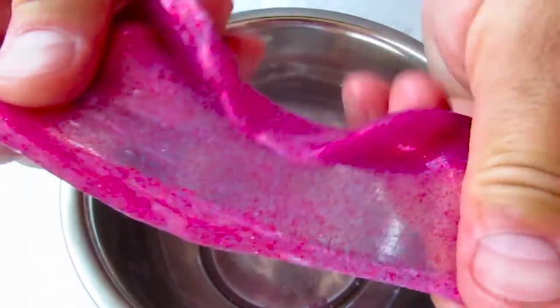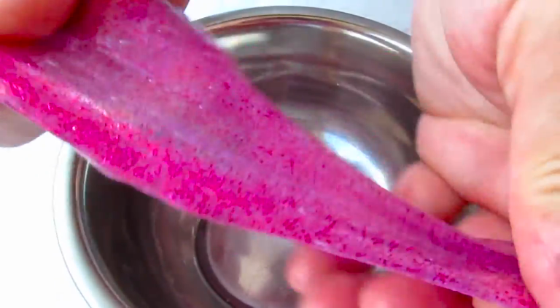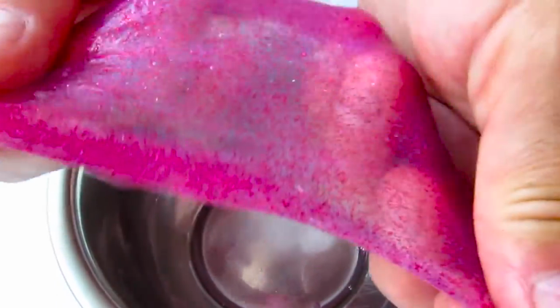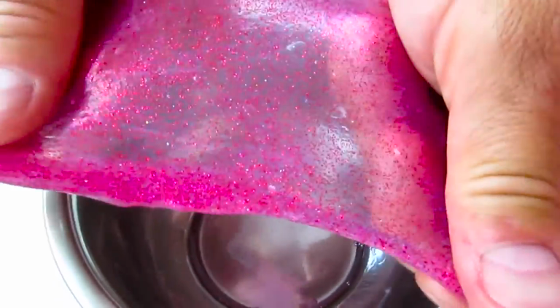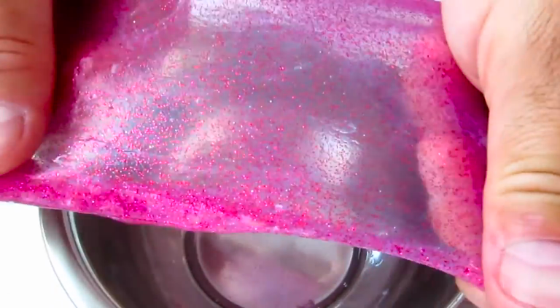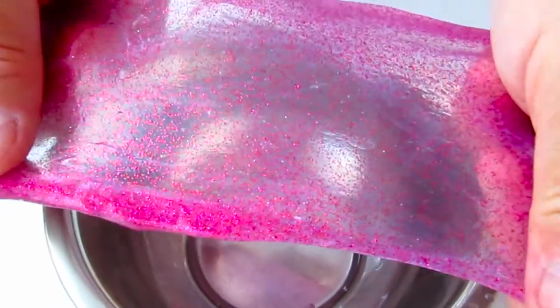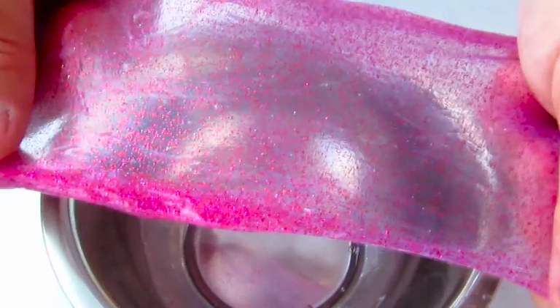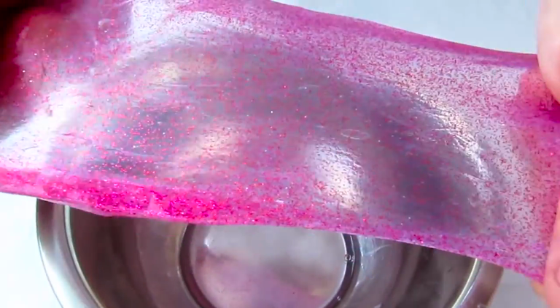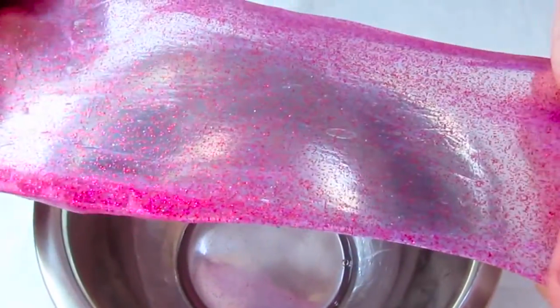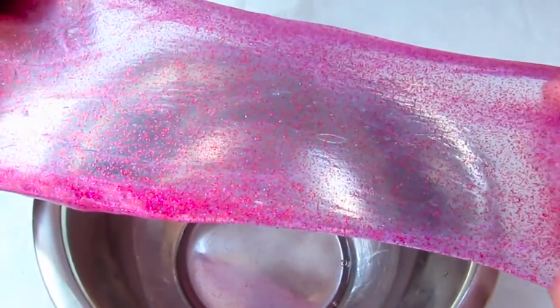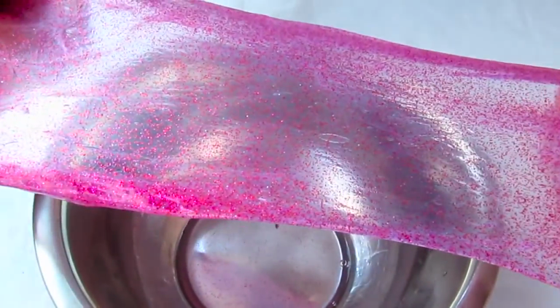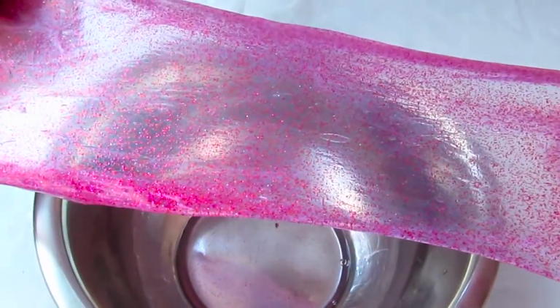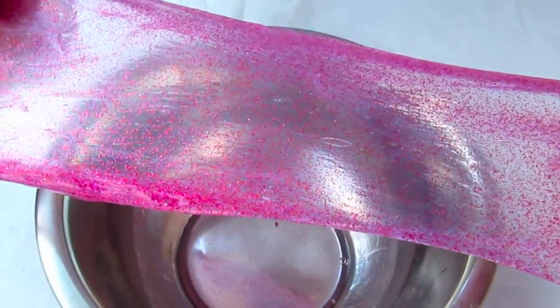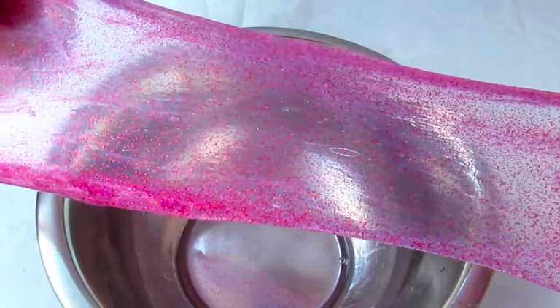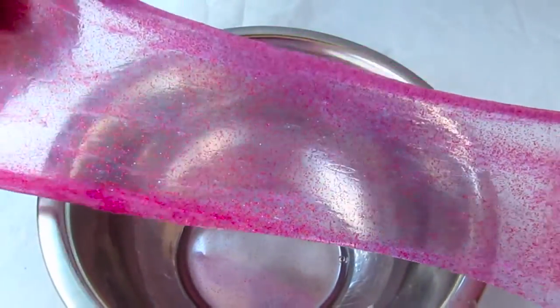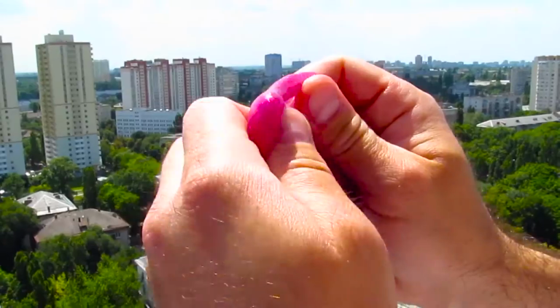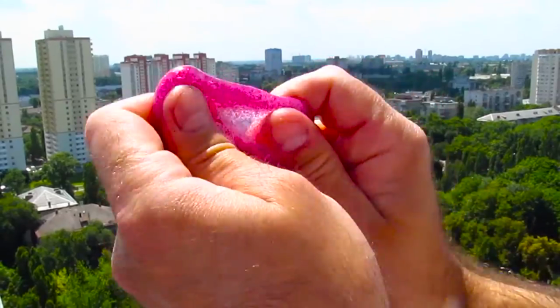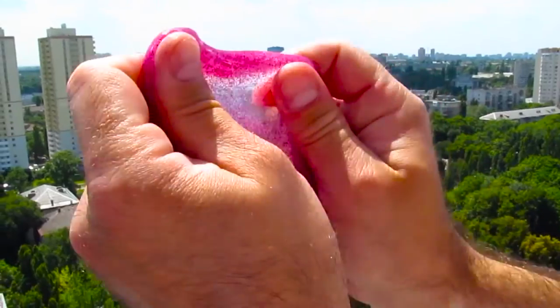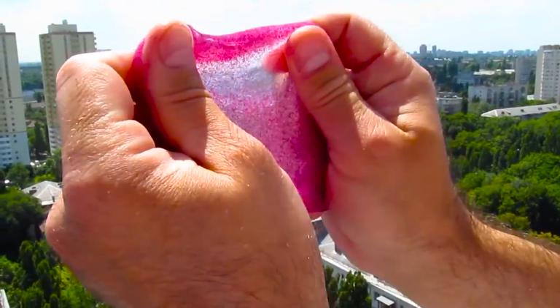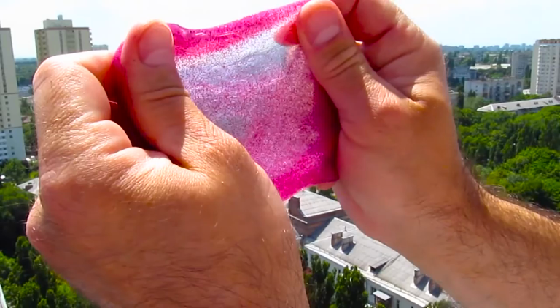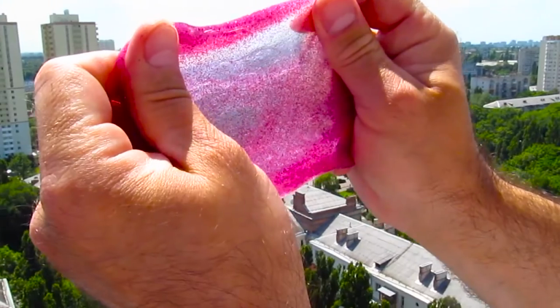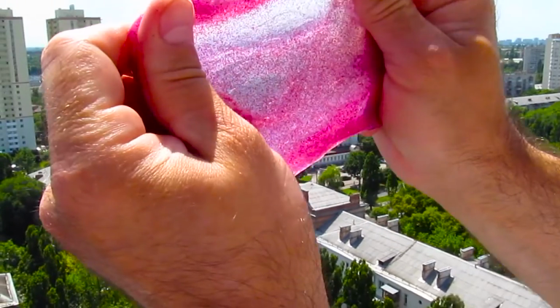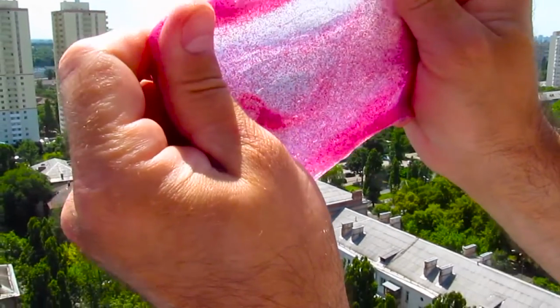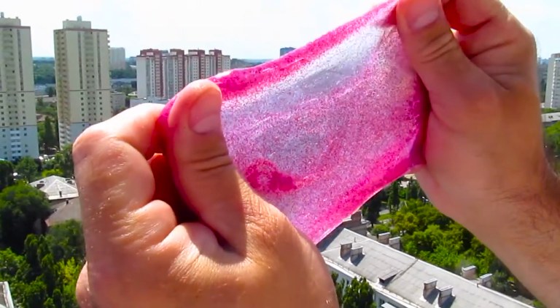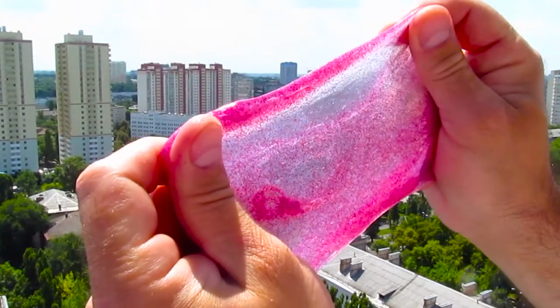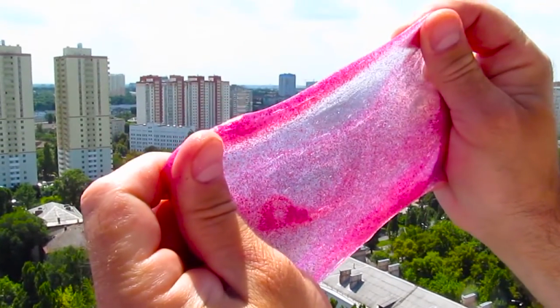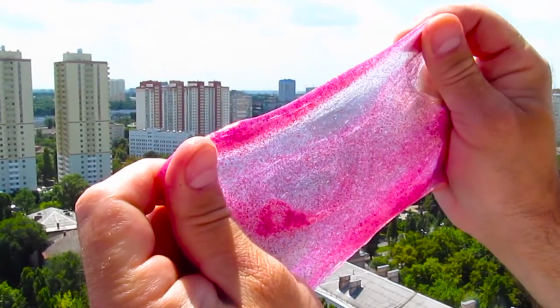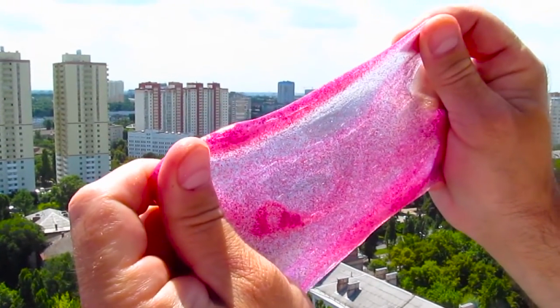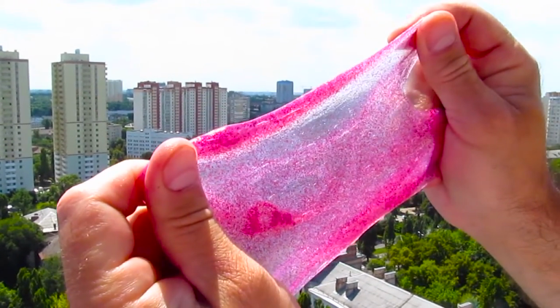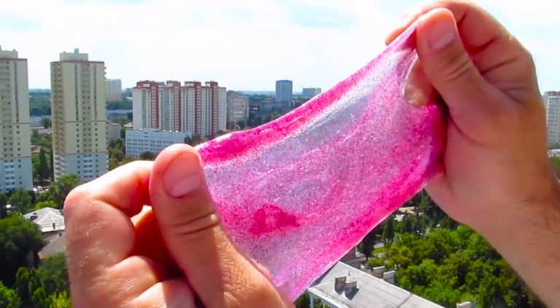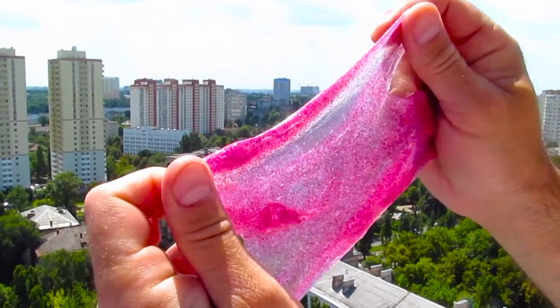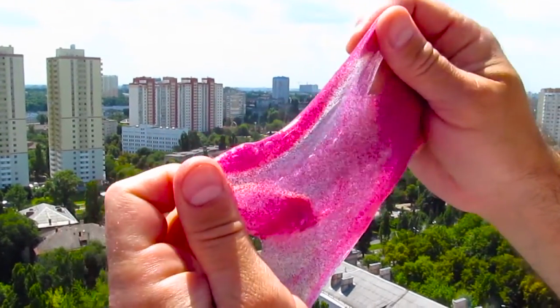And this is what you get — this beautiful clear slime, a consistency of chewing gum. Now look at this thing. I don't know what you're going to do with this, girls, but it looks beautiful.